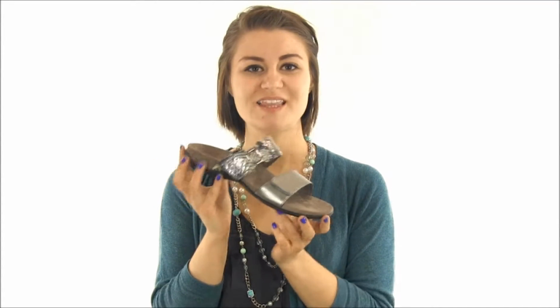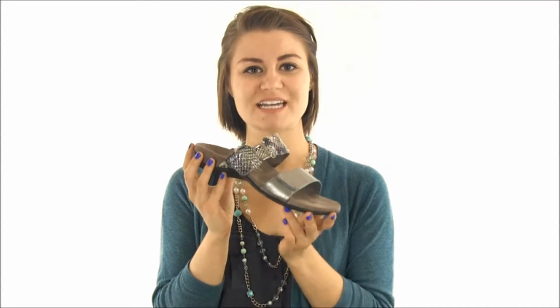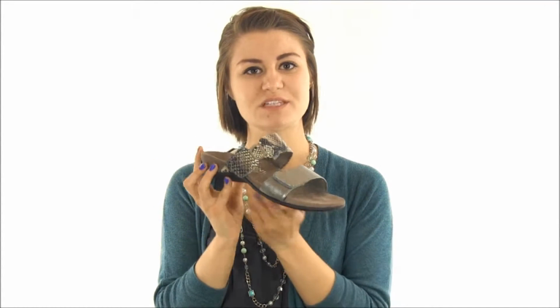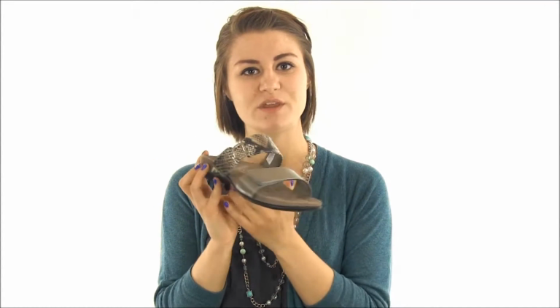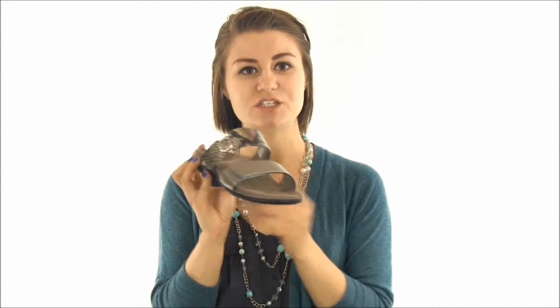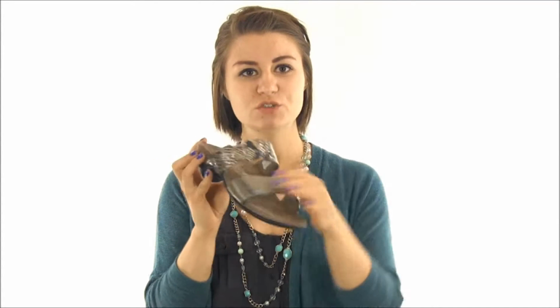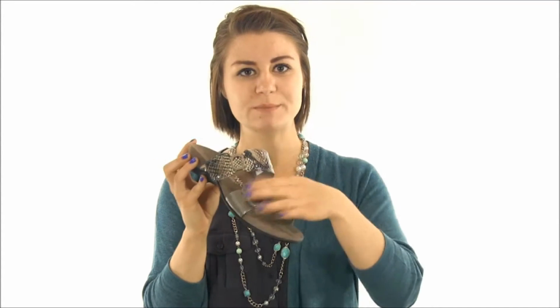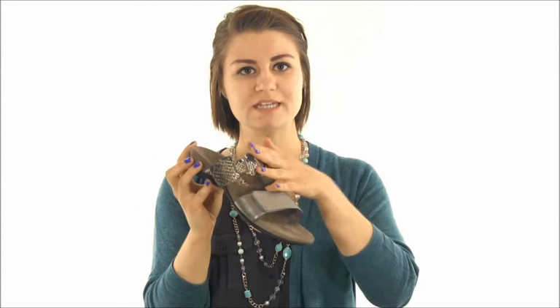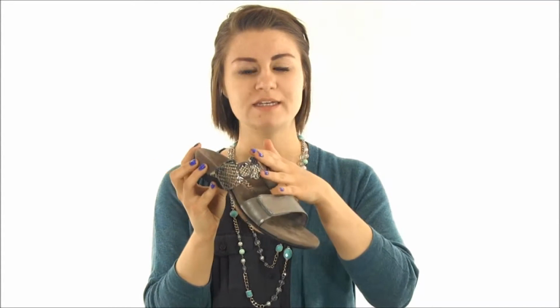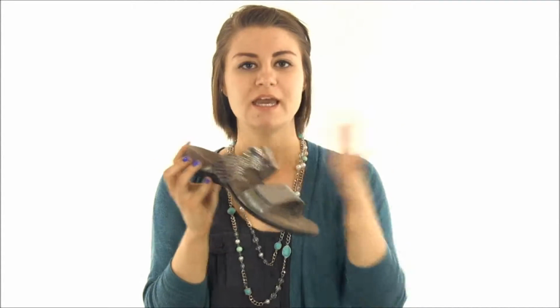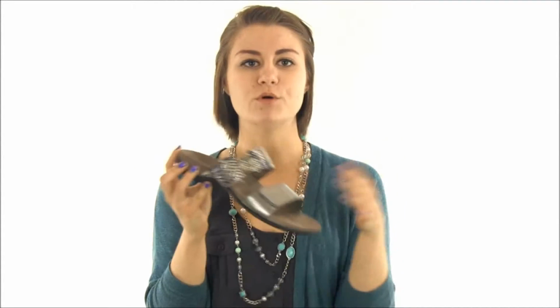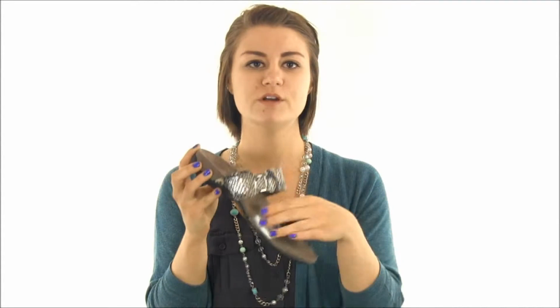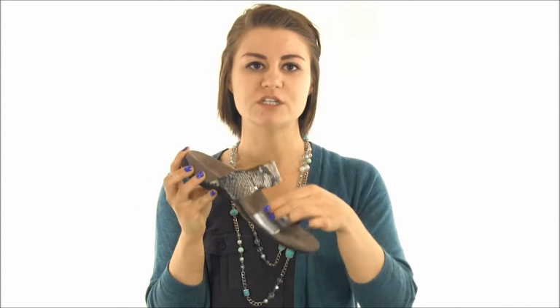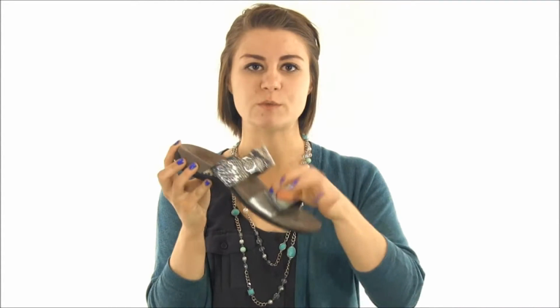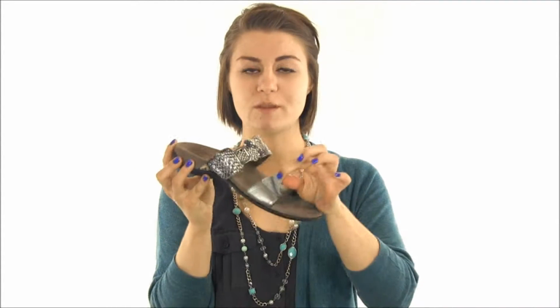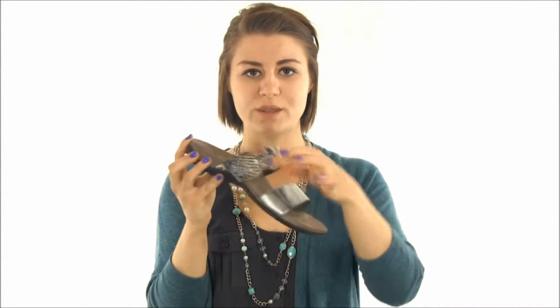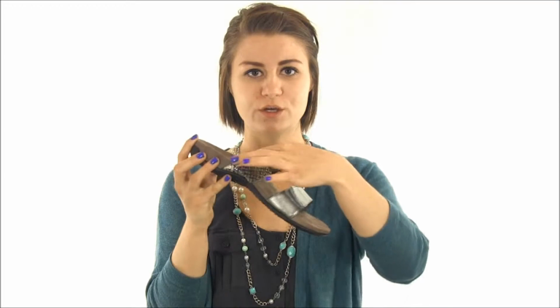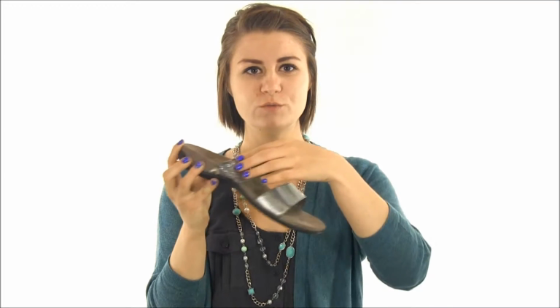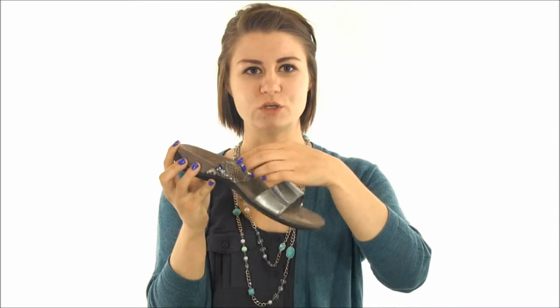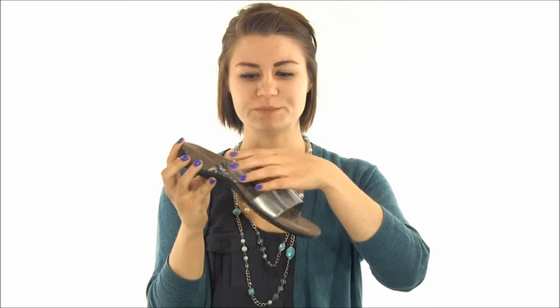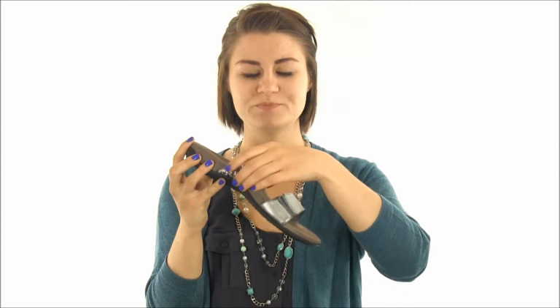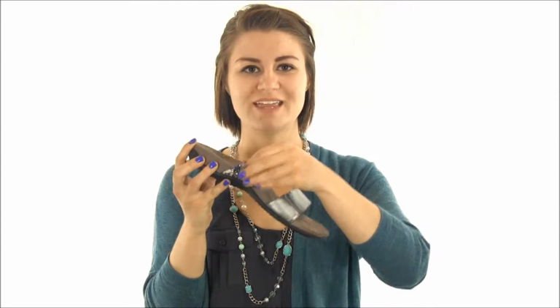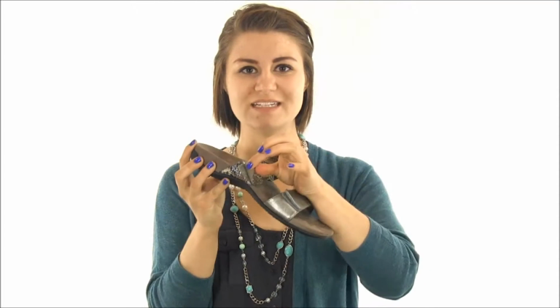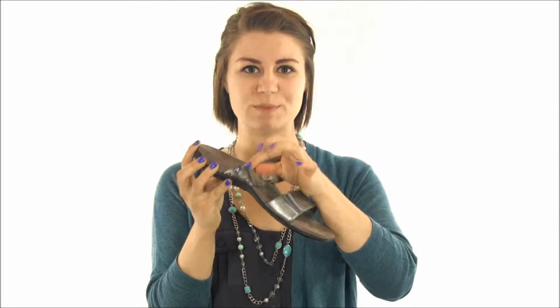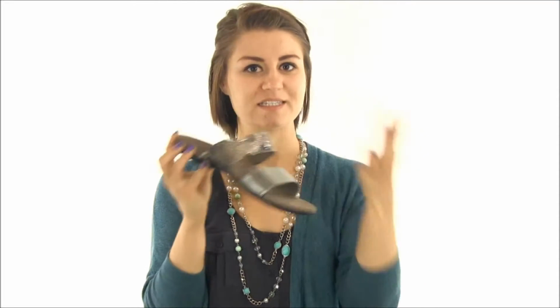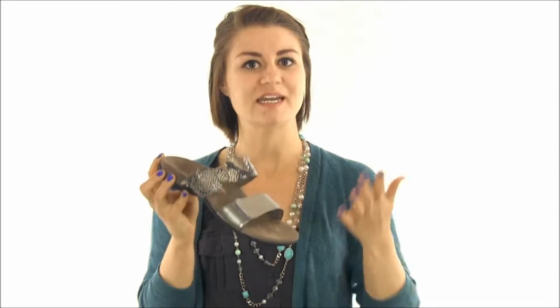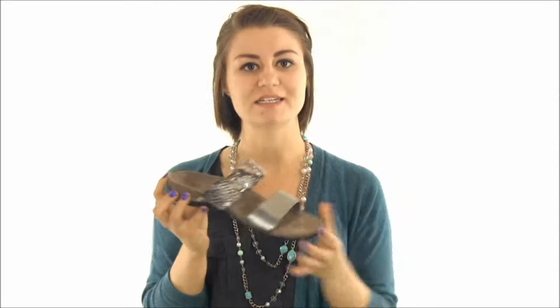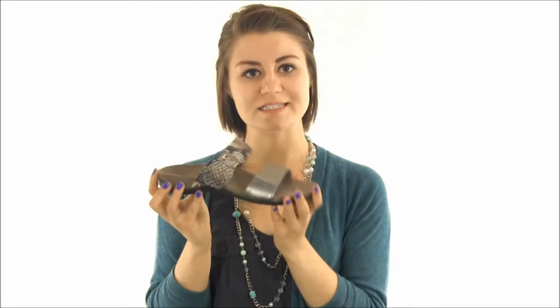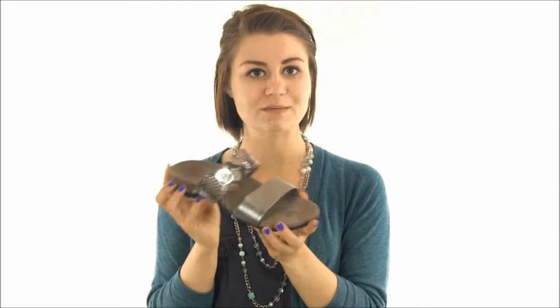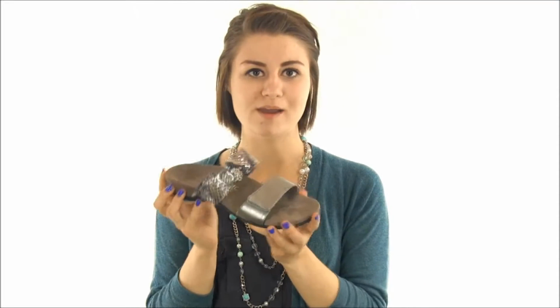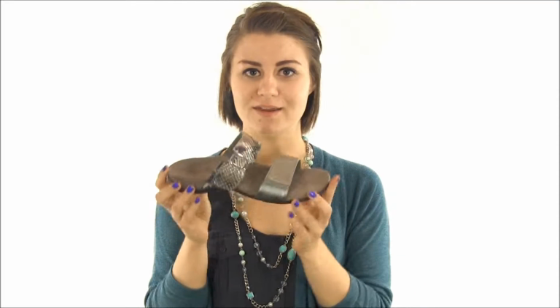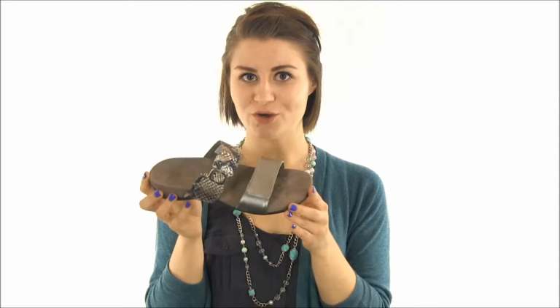These sandals come with a two-strap design and both are adjustable by the hook and loop closure. This makes the style easy to slip on and go.